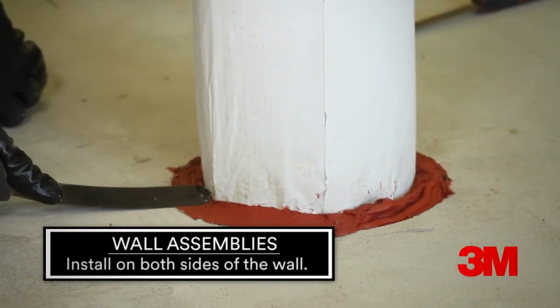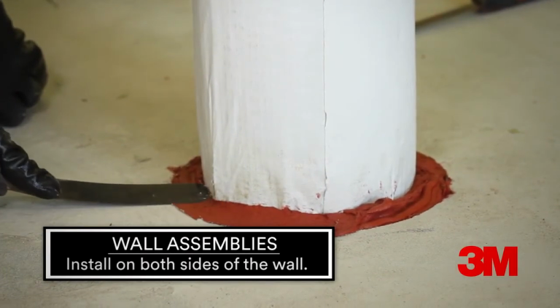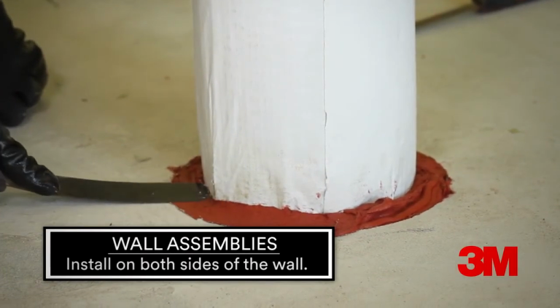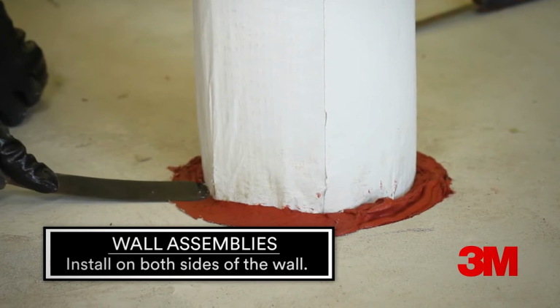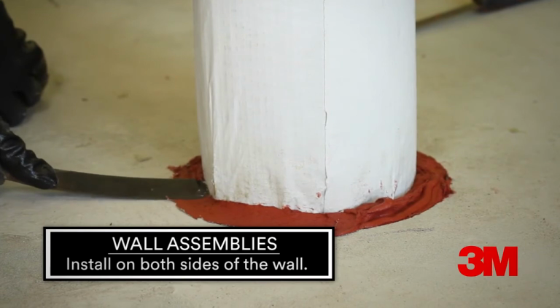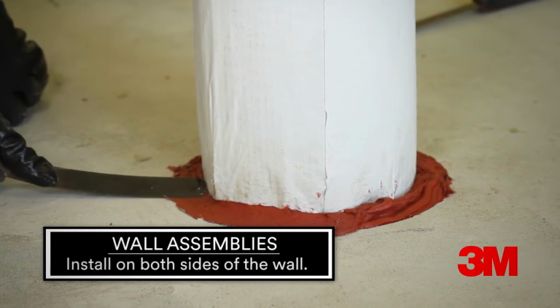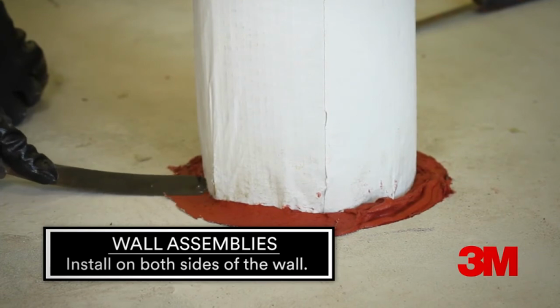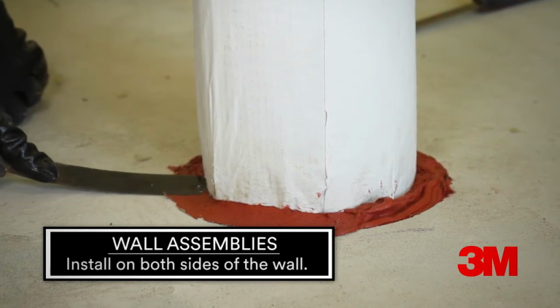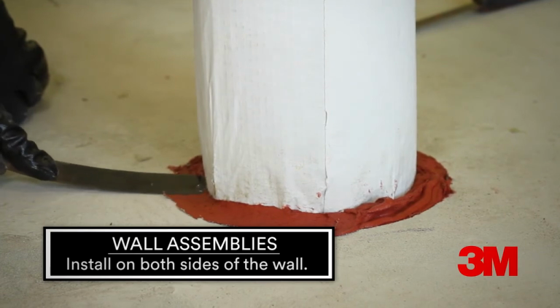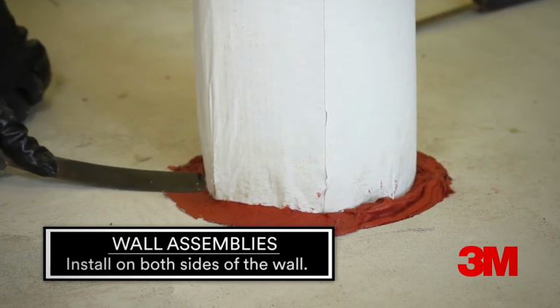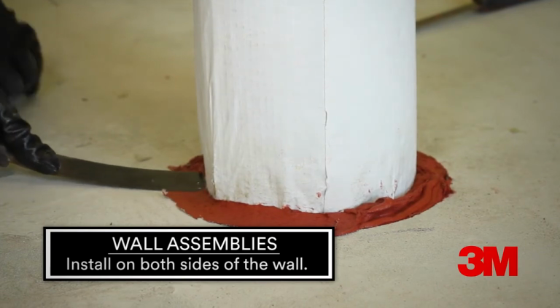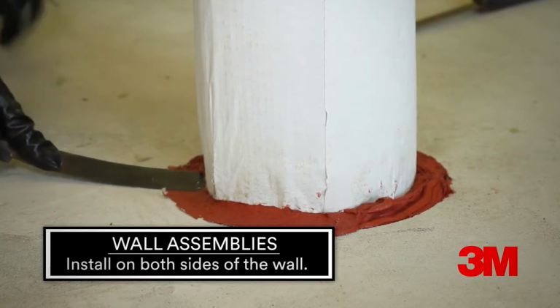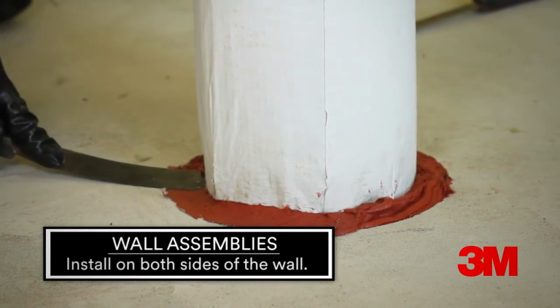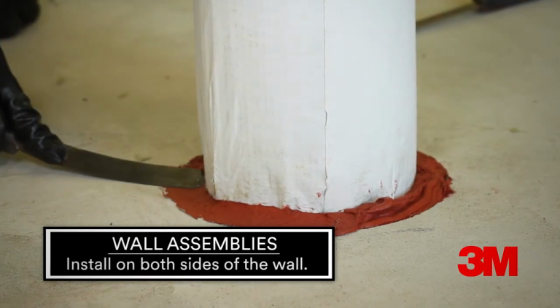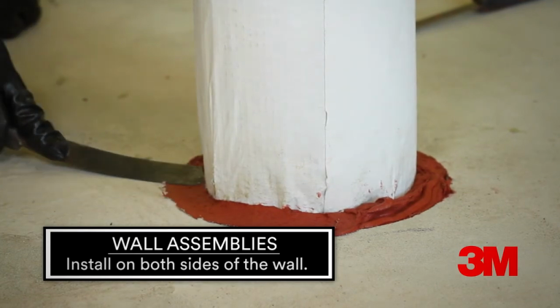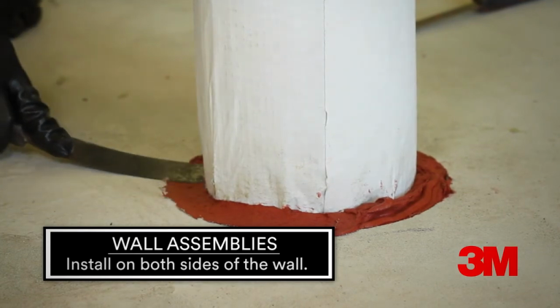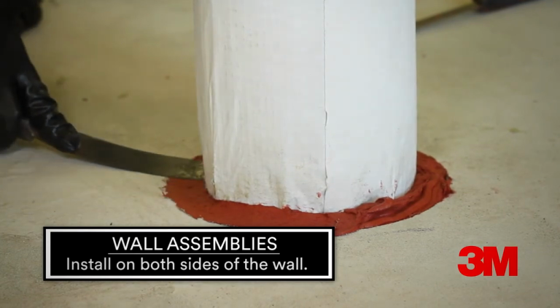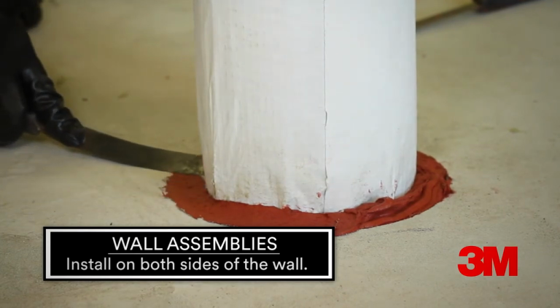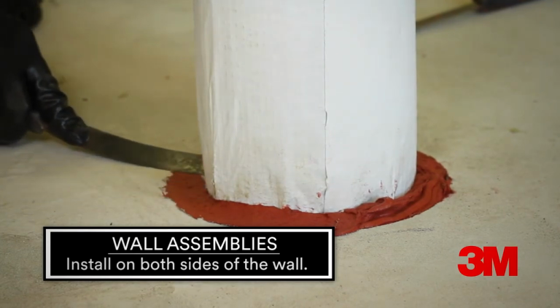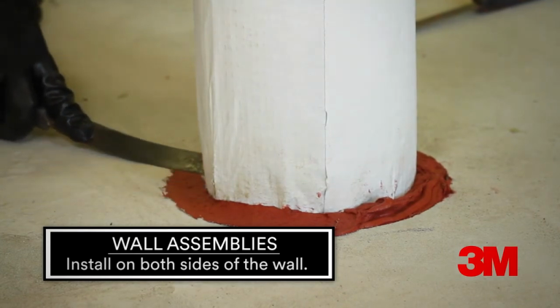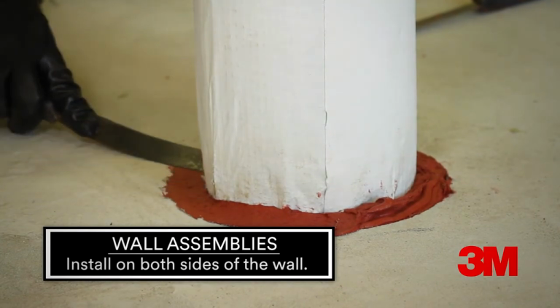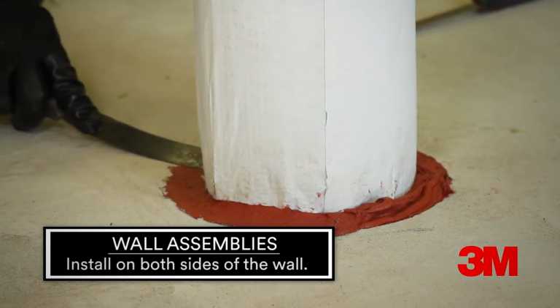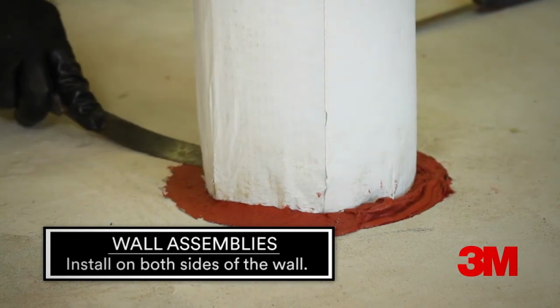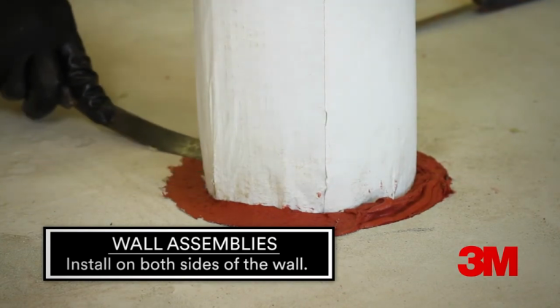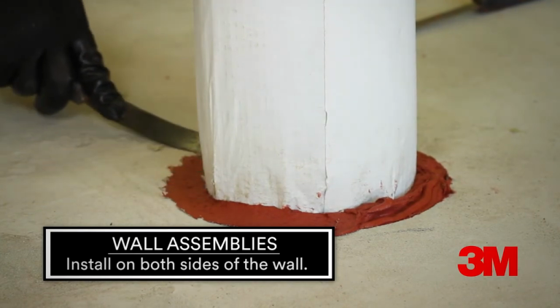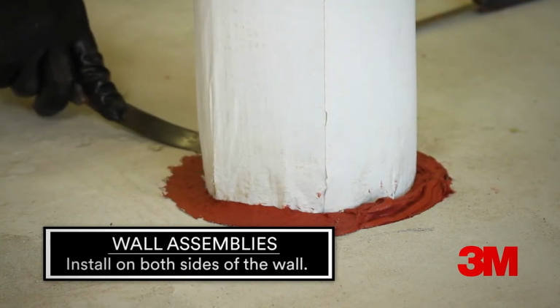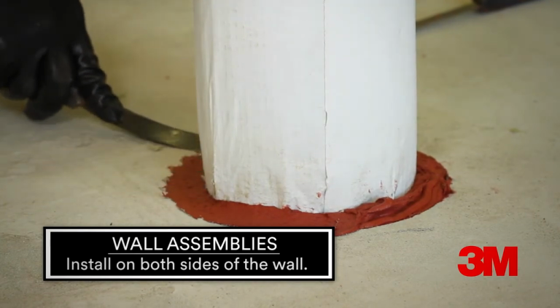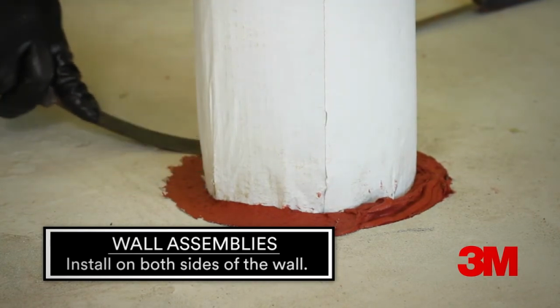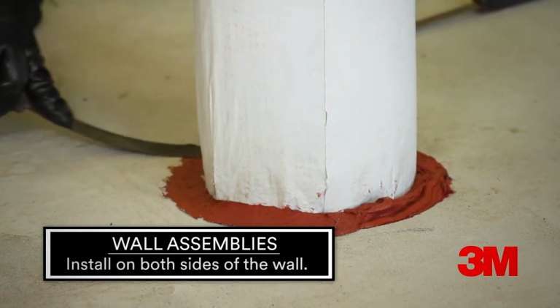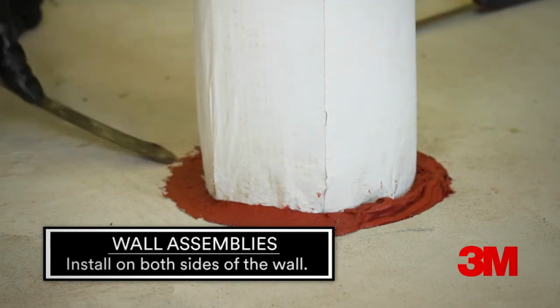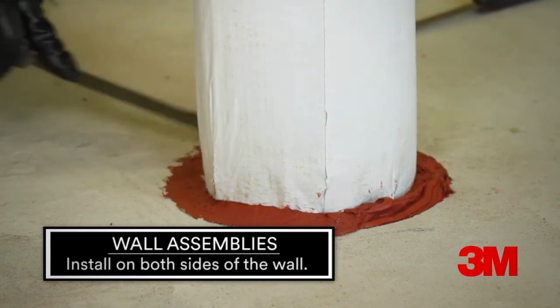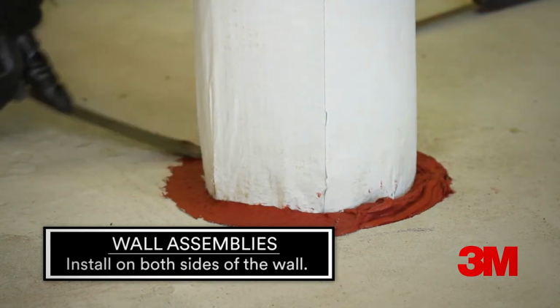For wall applications, install the fire stop on both sides of the wall. Tool the caulk to achieve full adhesion.